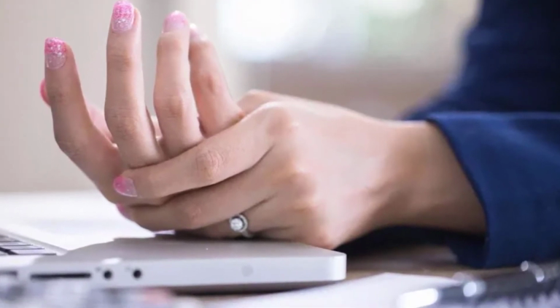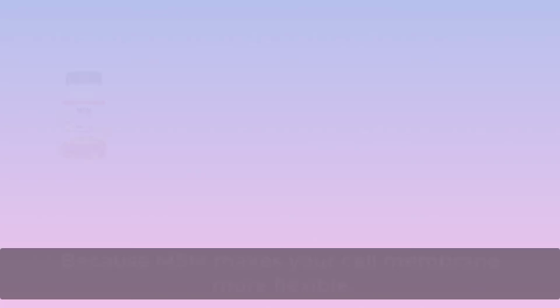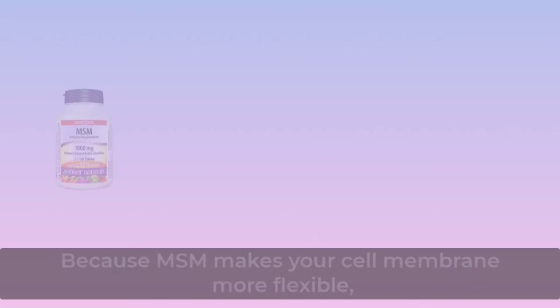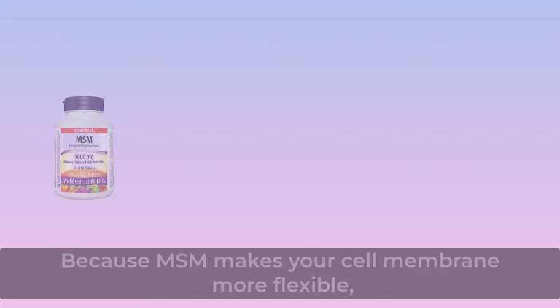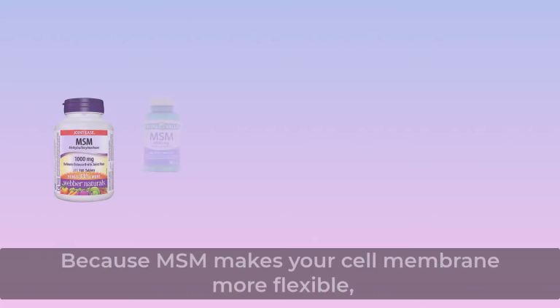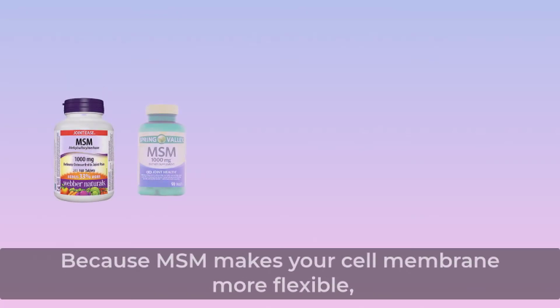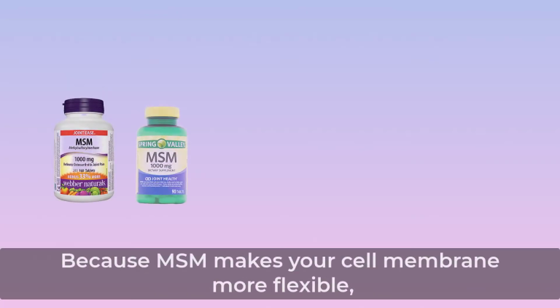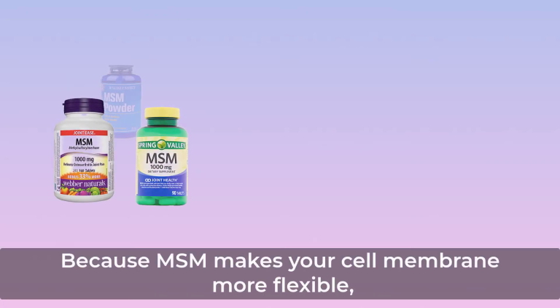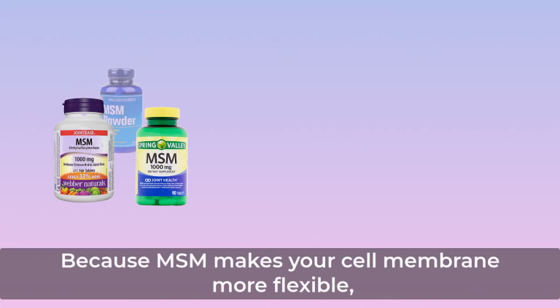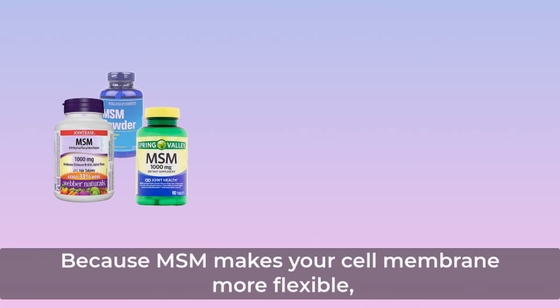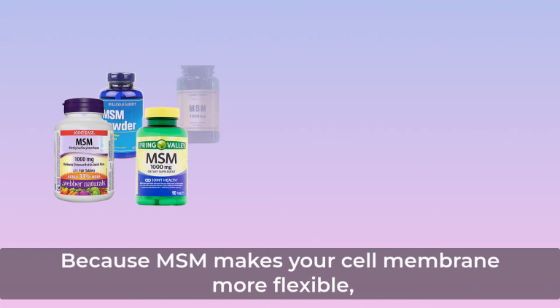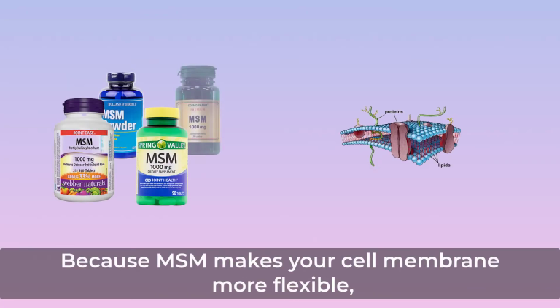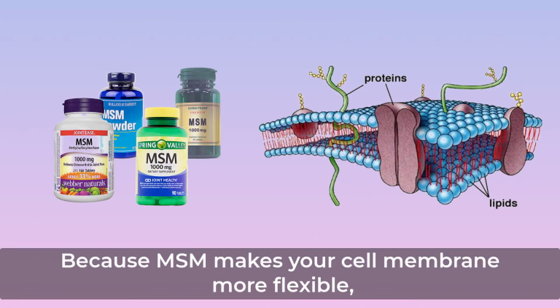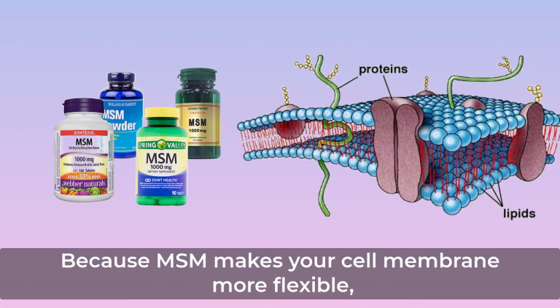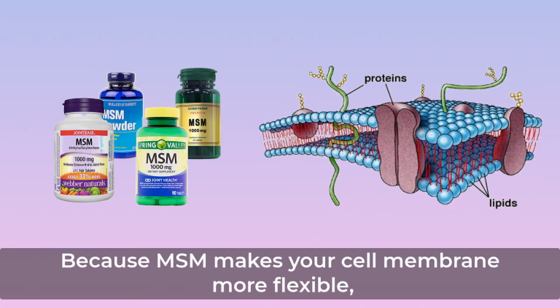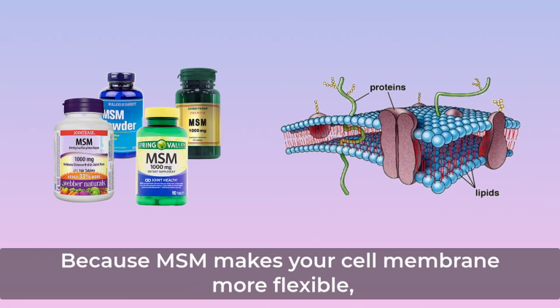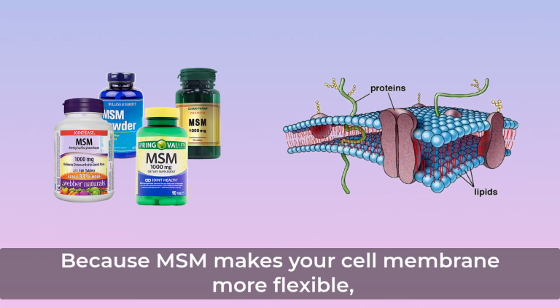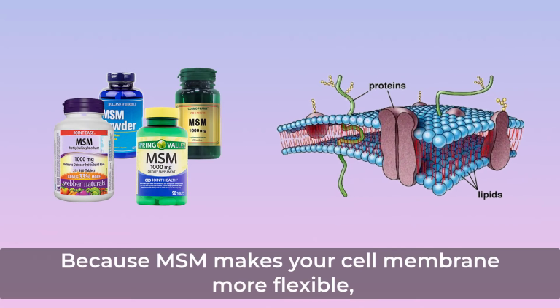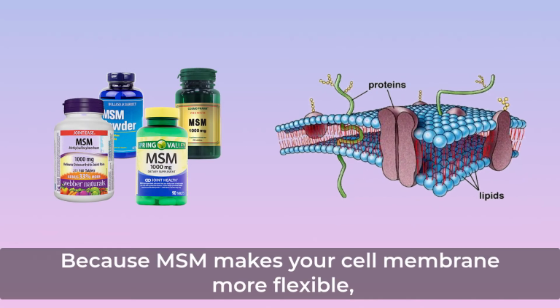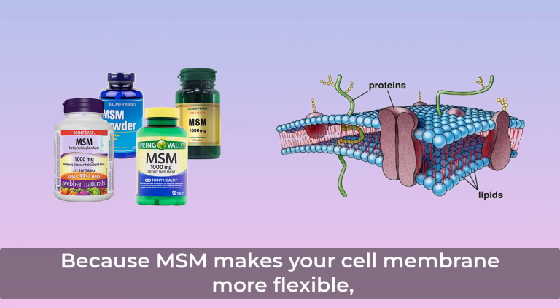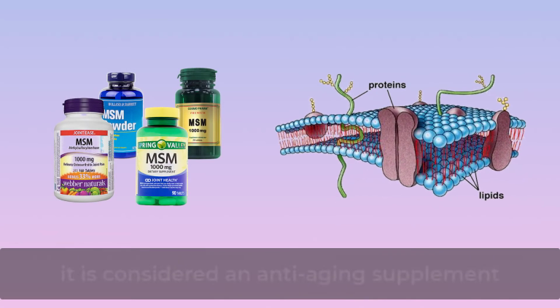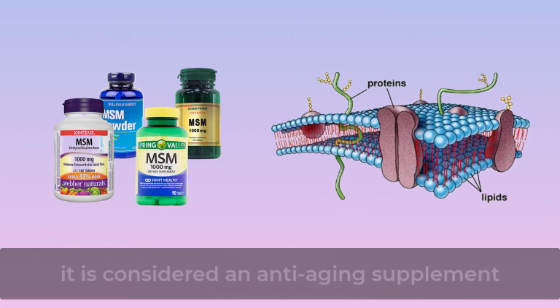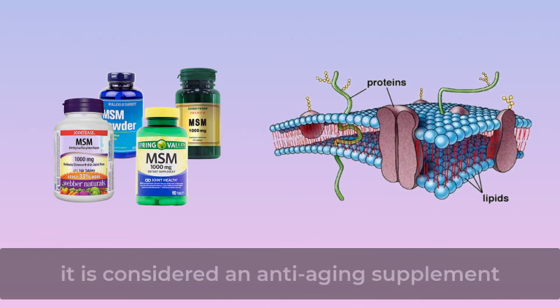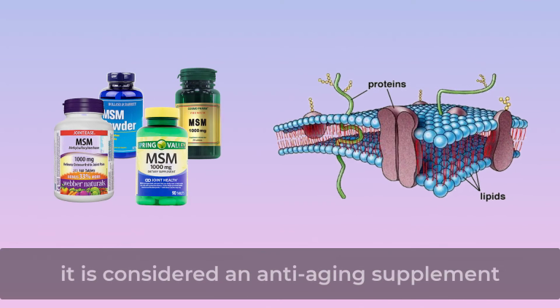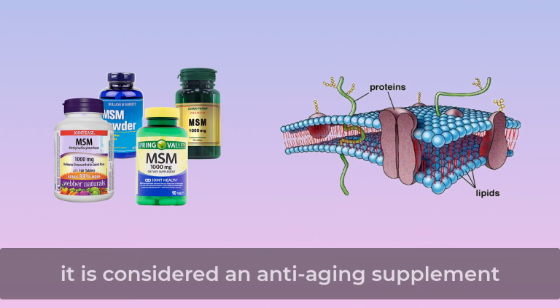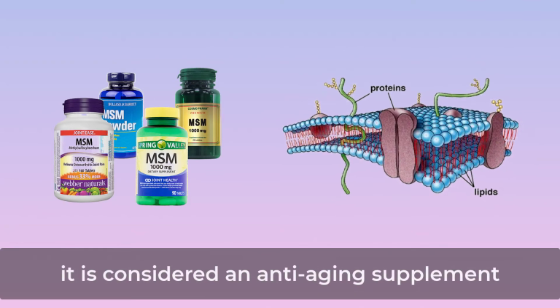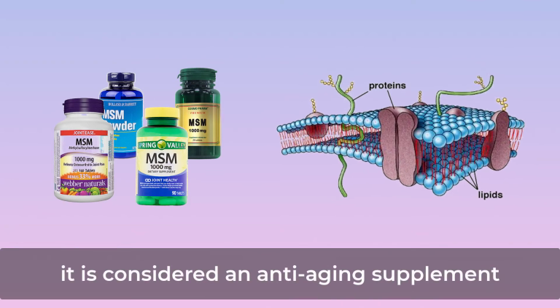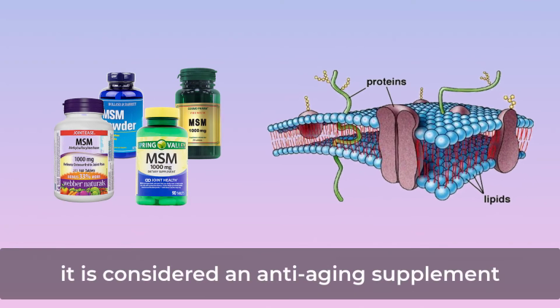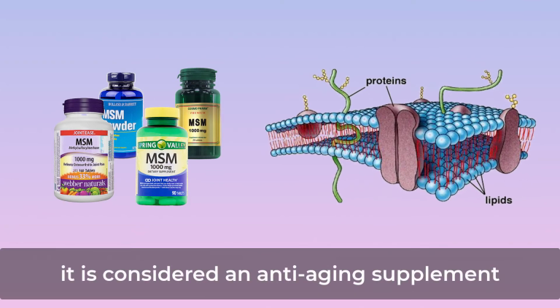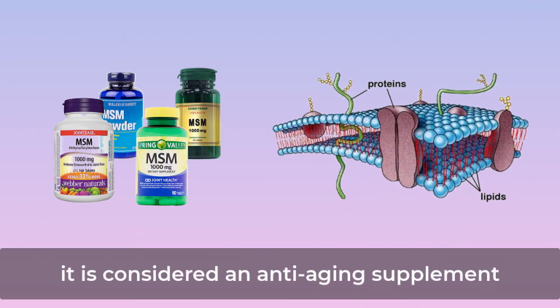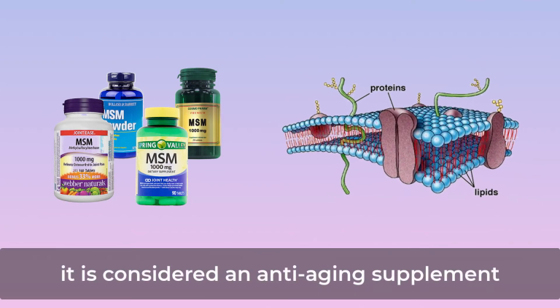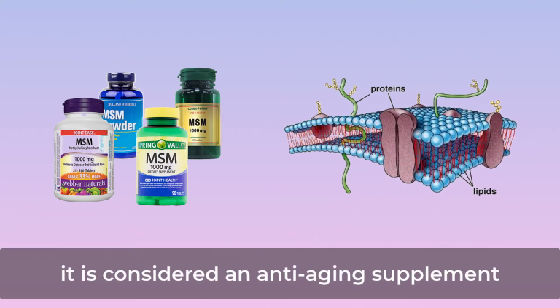Because MSM makes your cell membrane more flexible, it is considered an anti-aging supplement.